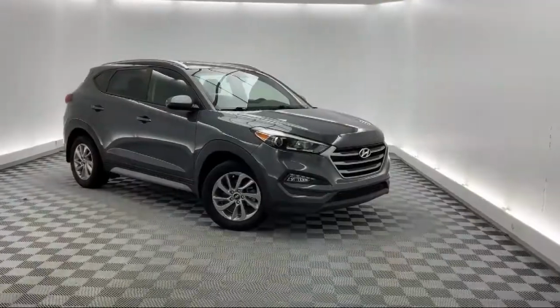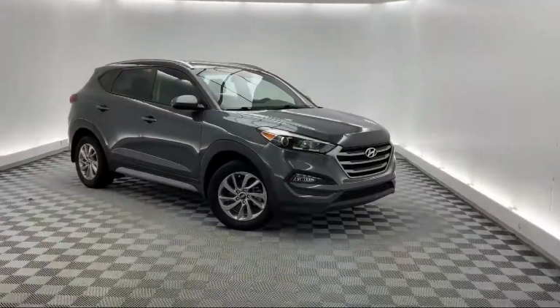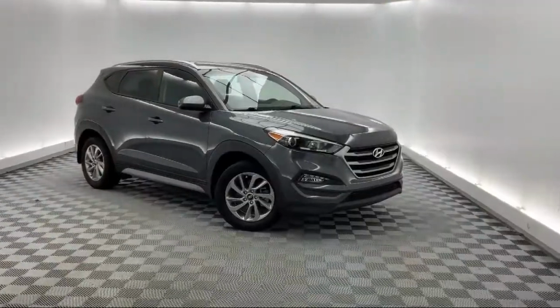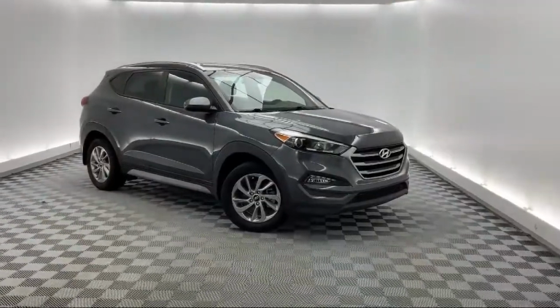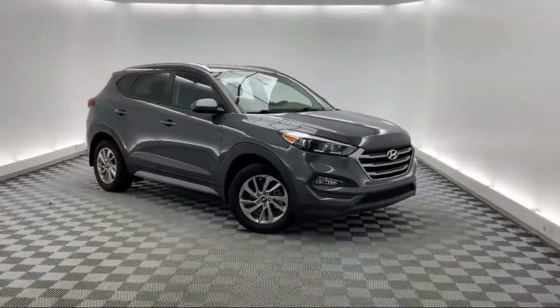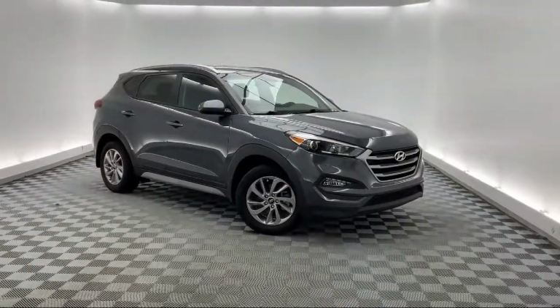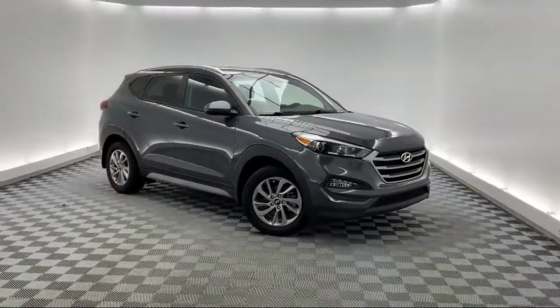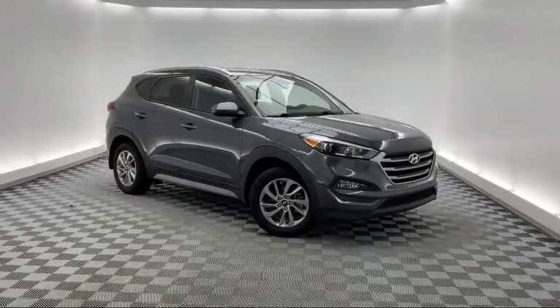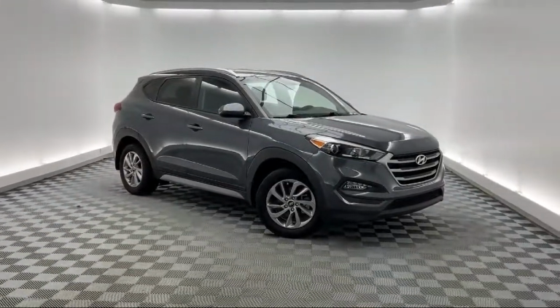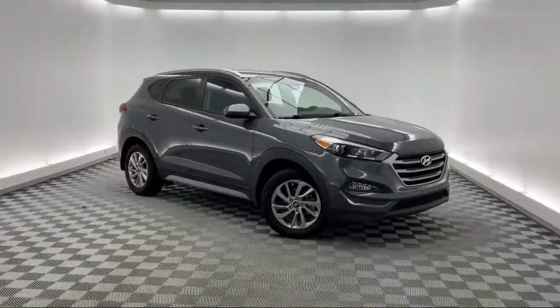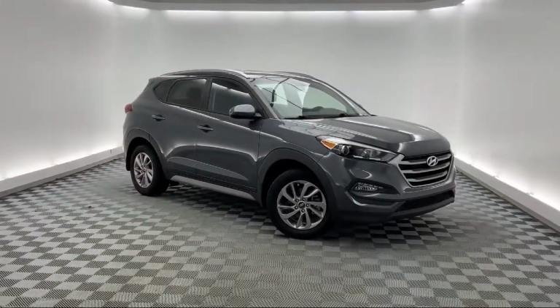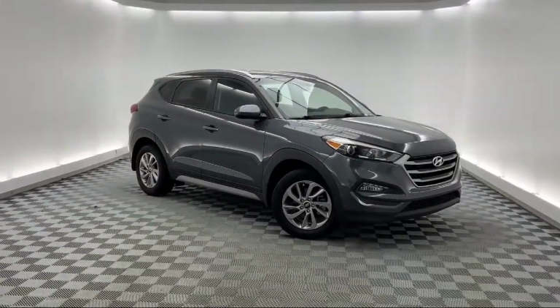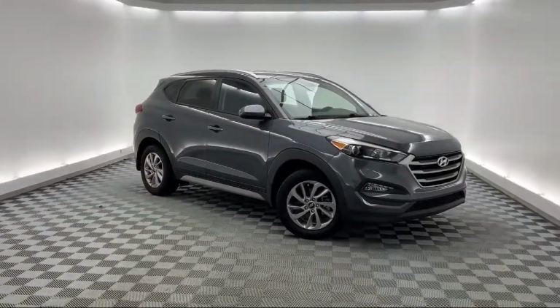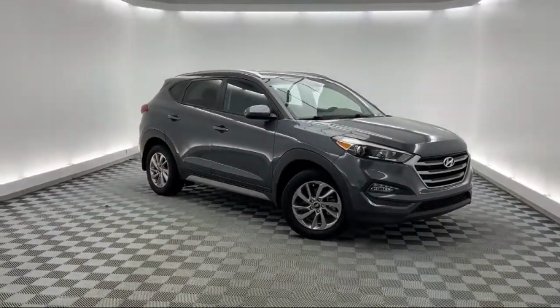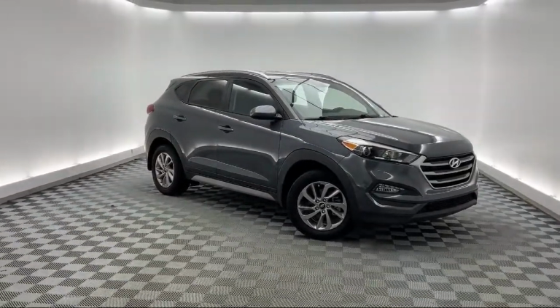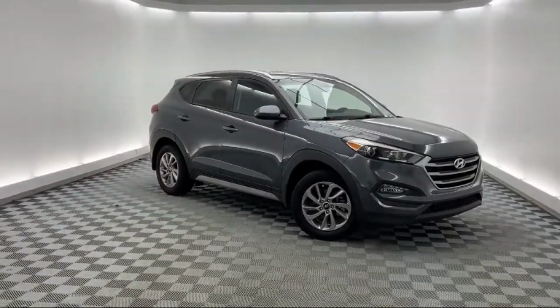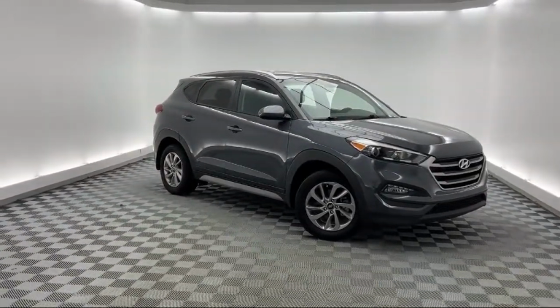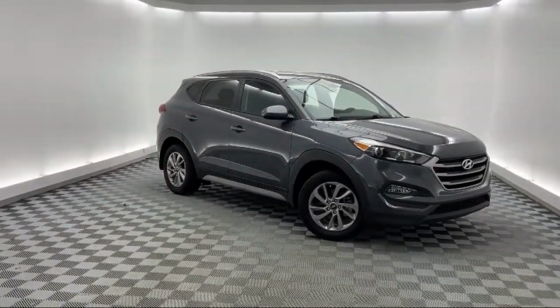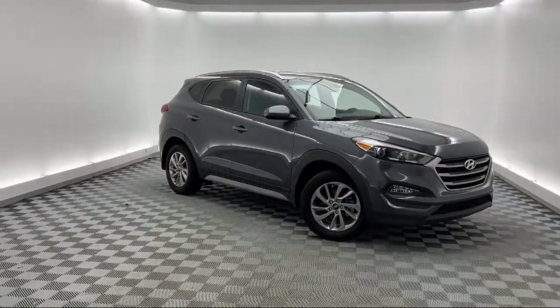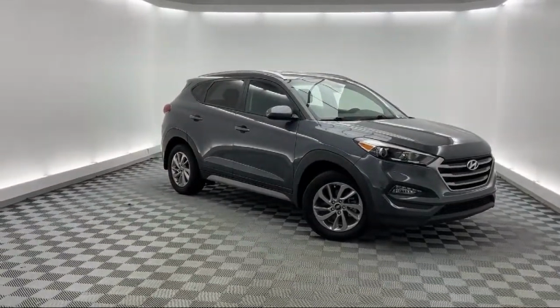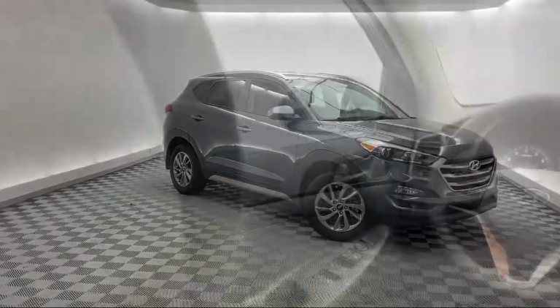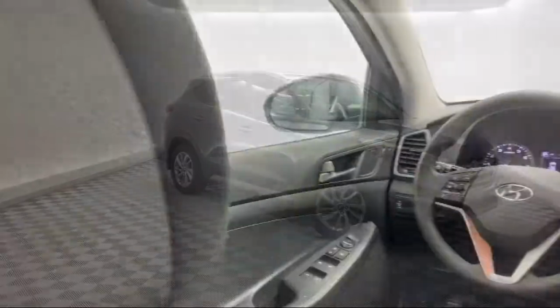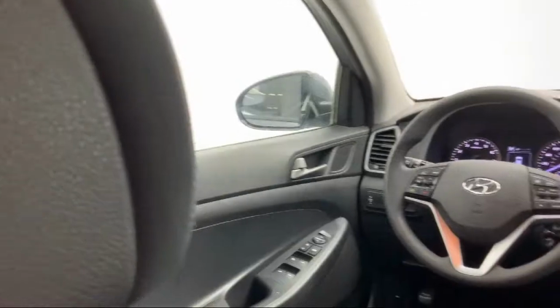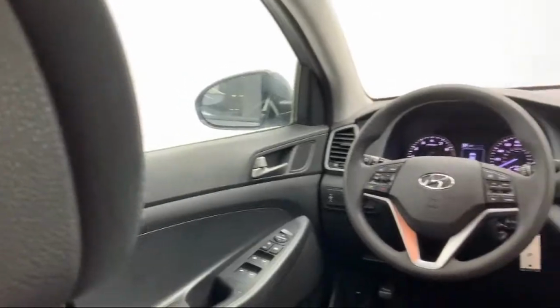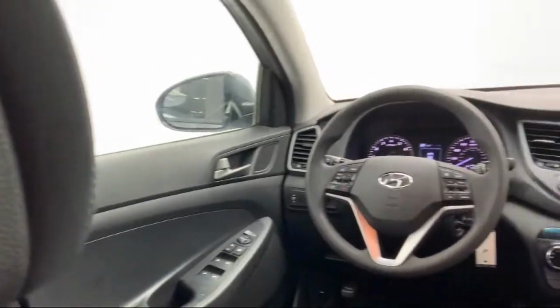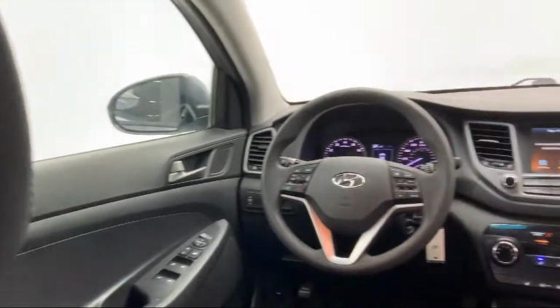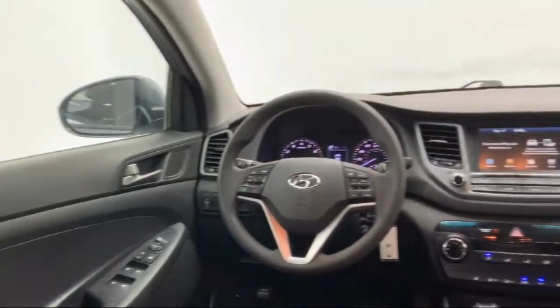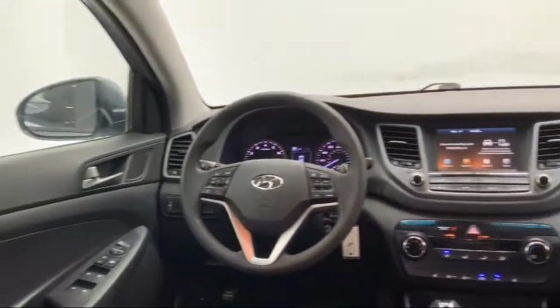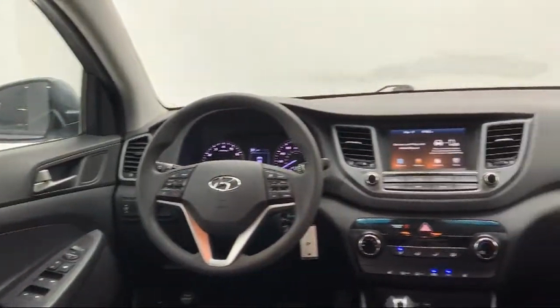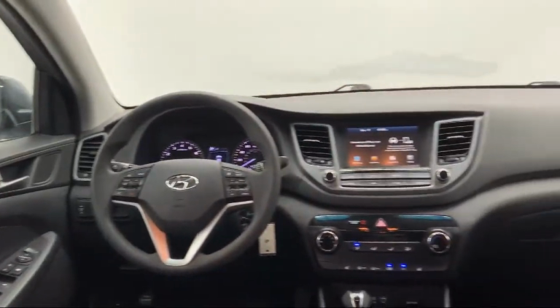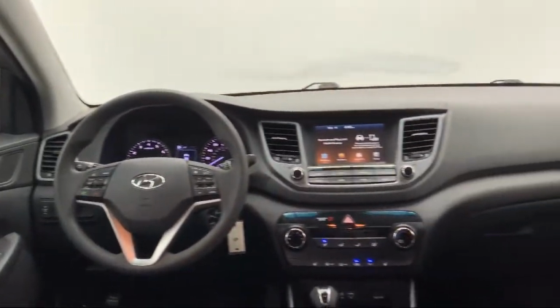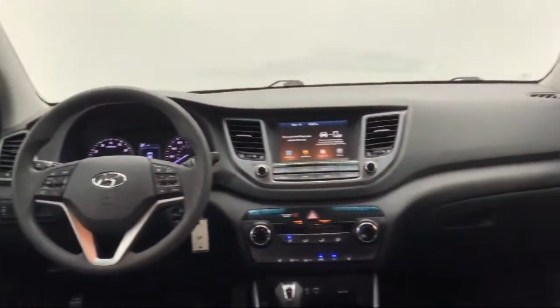Roof Rack, Fully Automatic Headlights, Keyless Entry, and has less than 40,000 miles on the odometer.